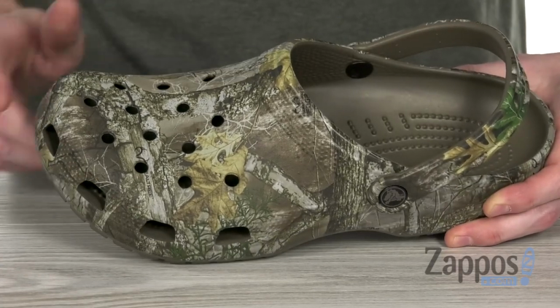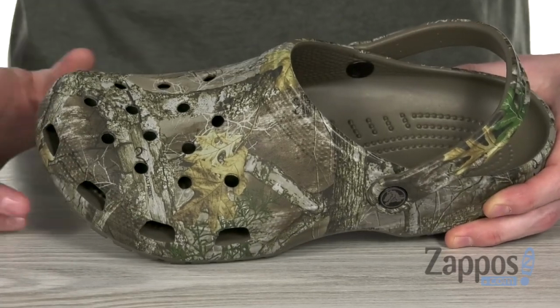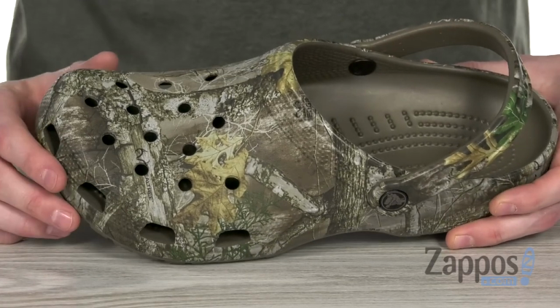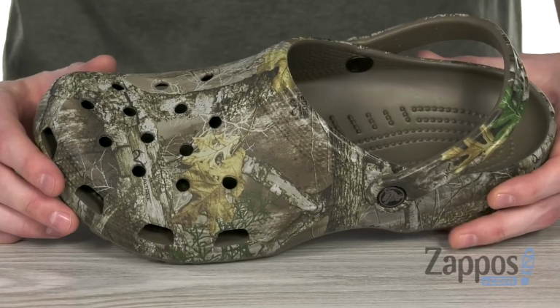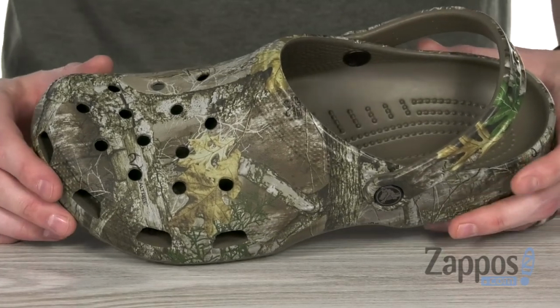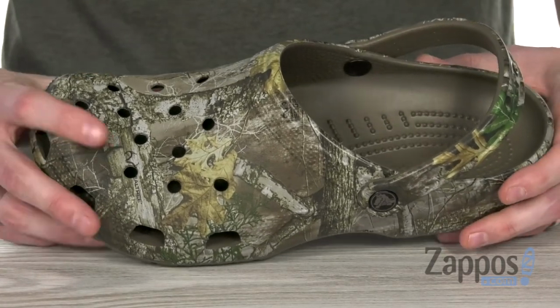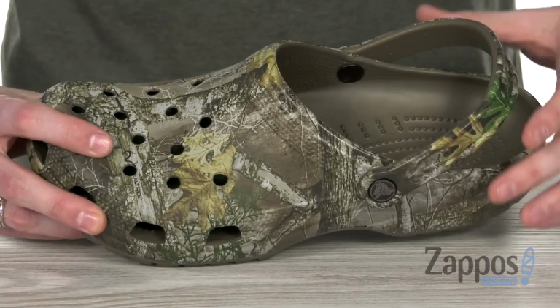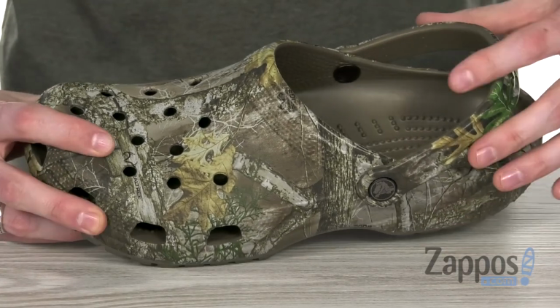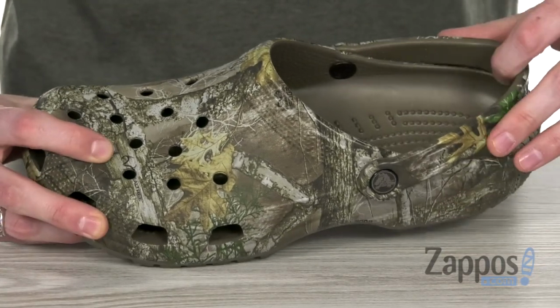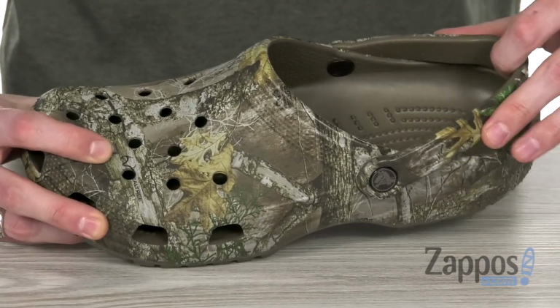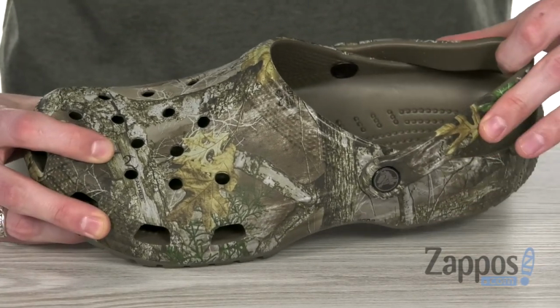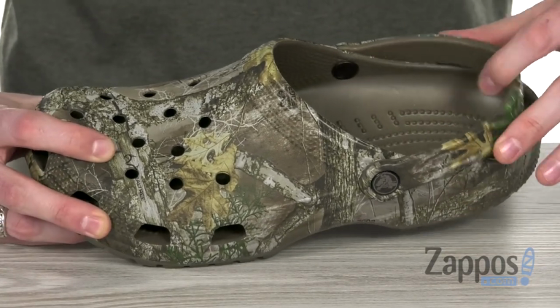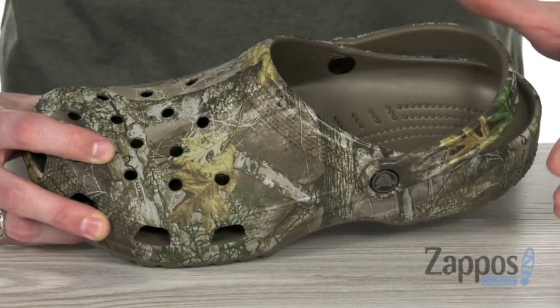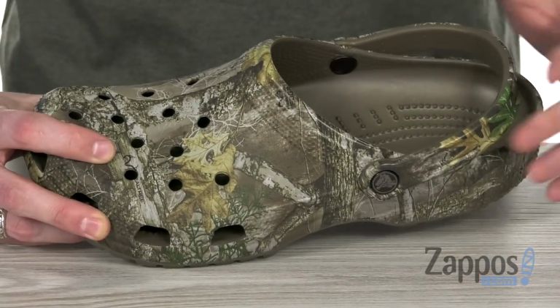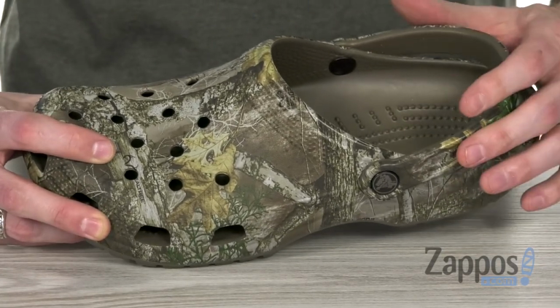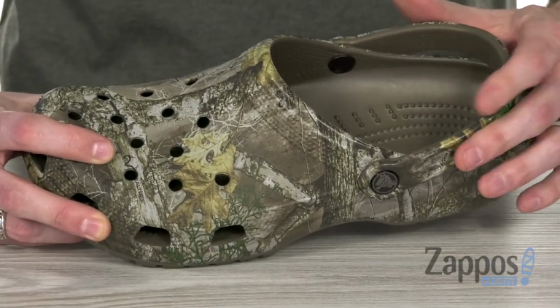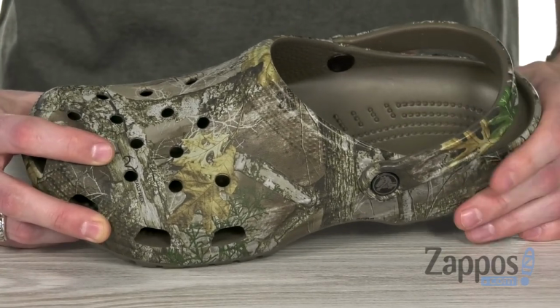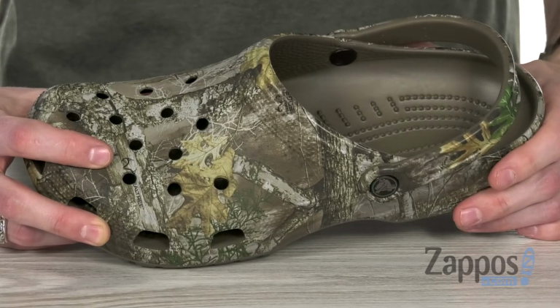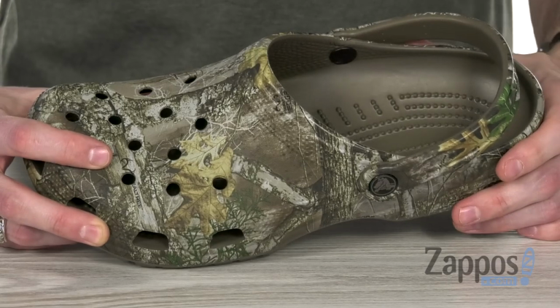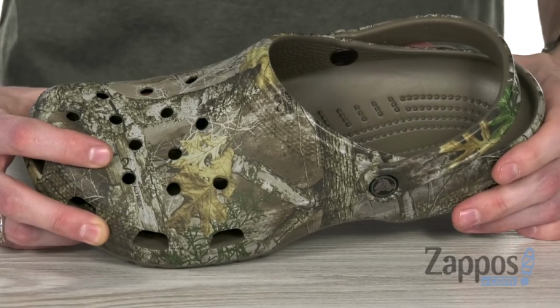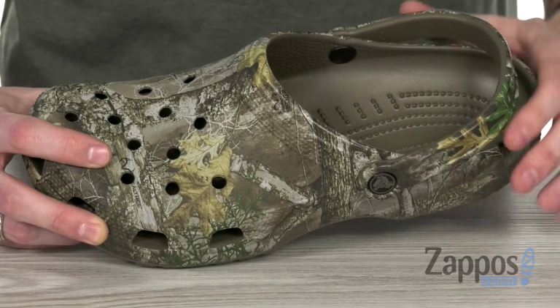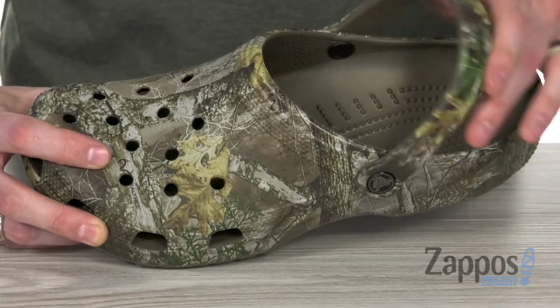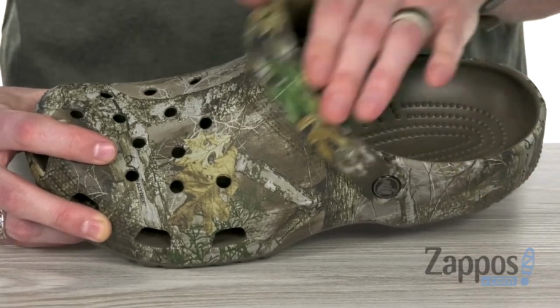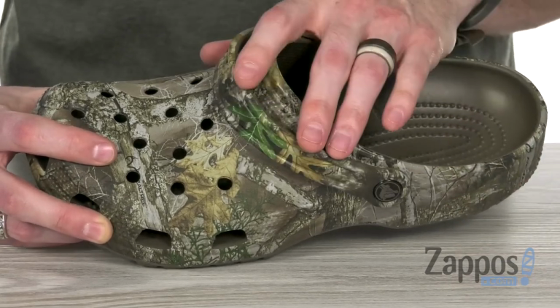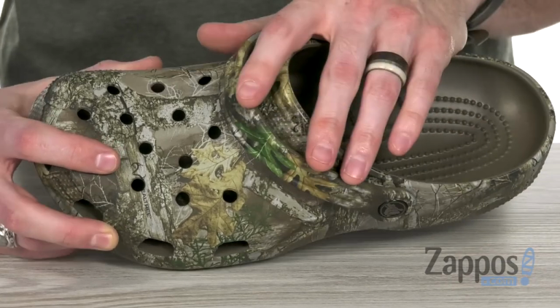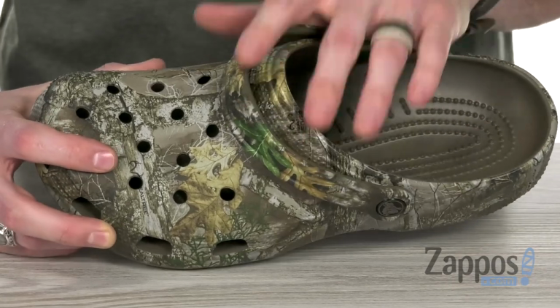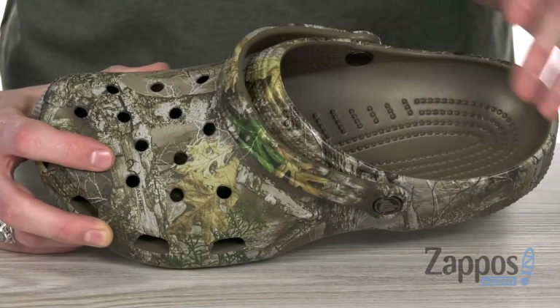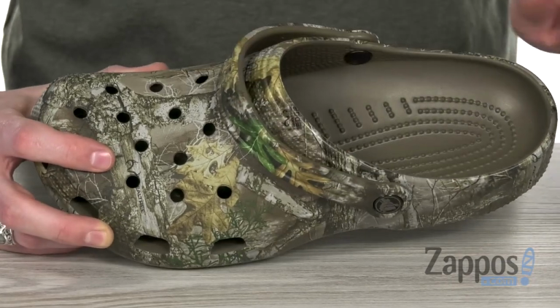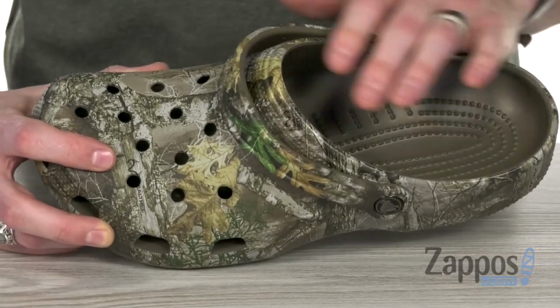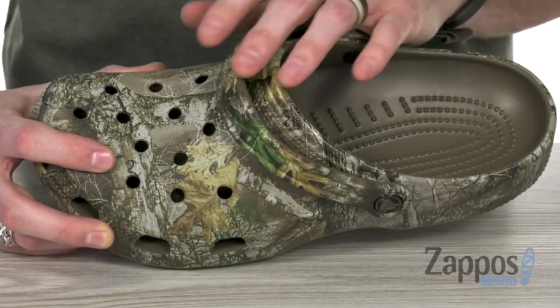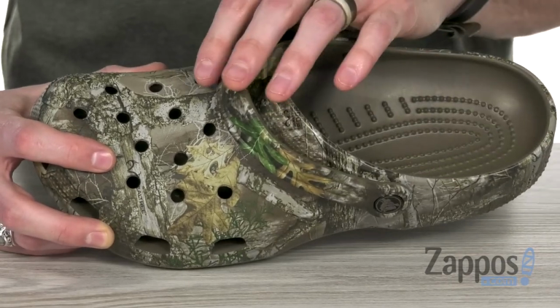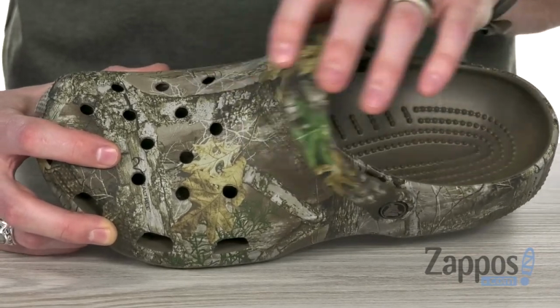You can see you've got that strap to make sure you get that secure fit, or you just flip that up and slide right in.